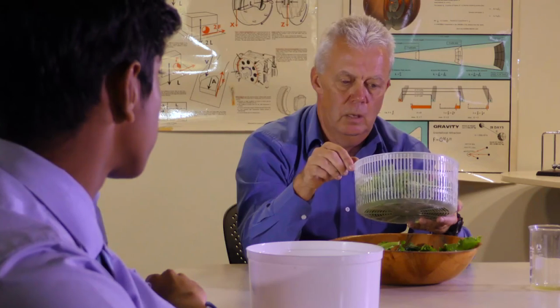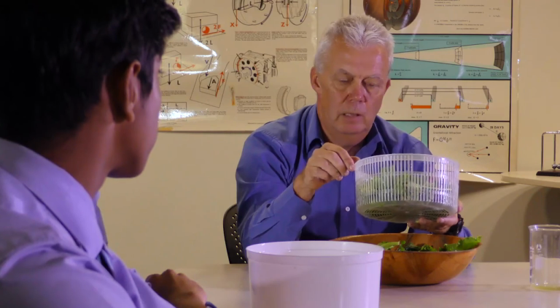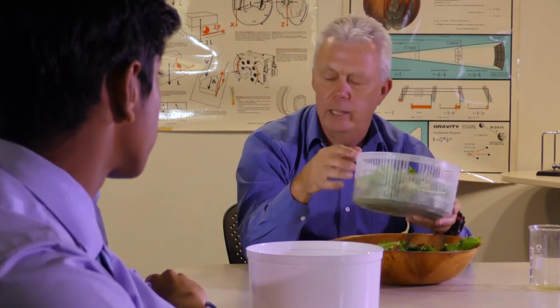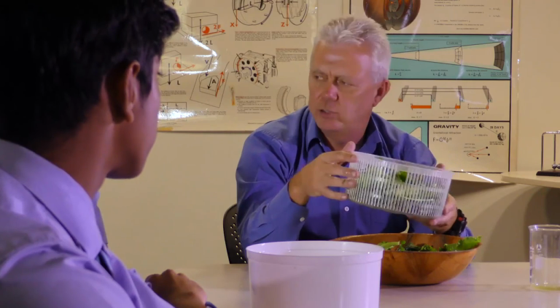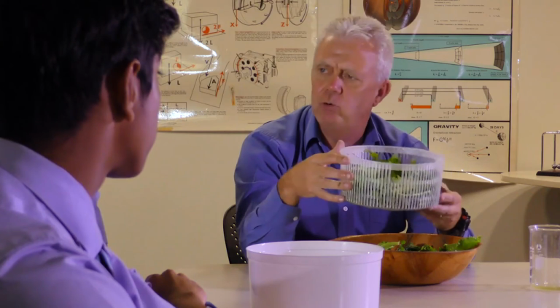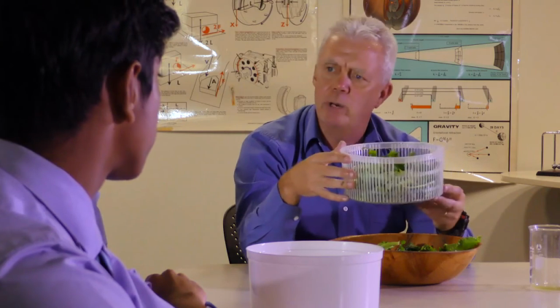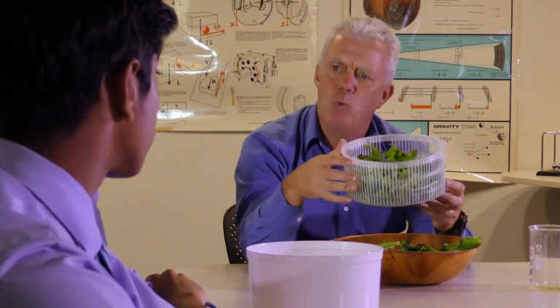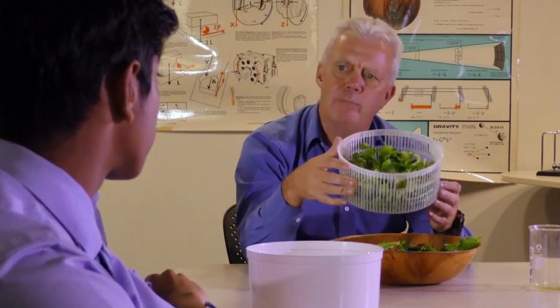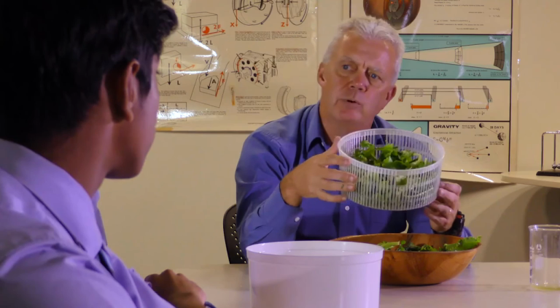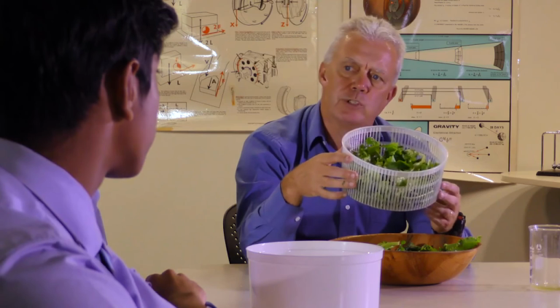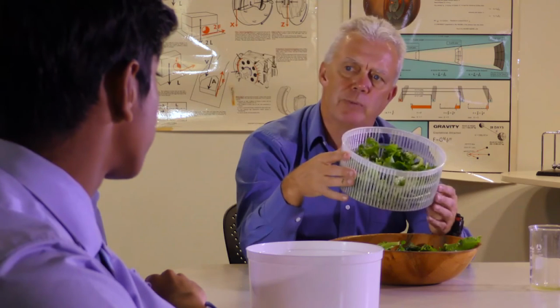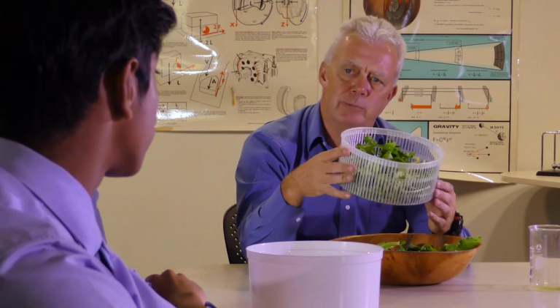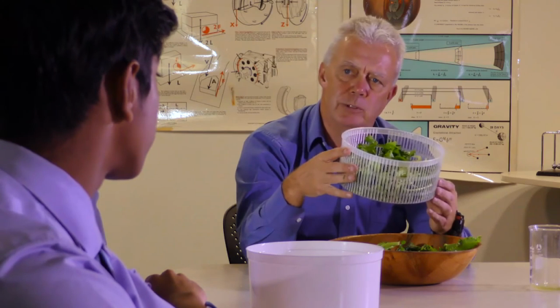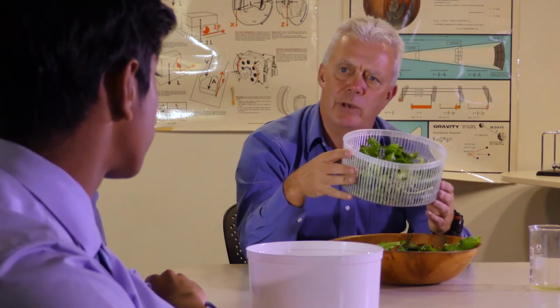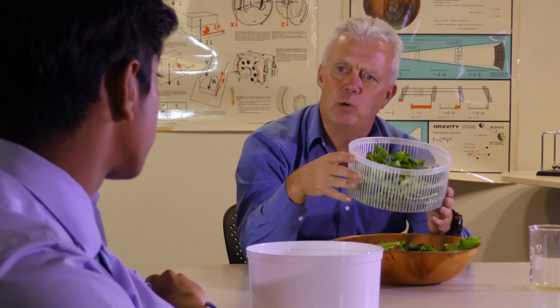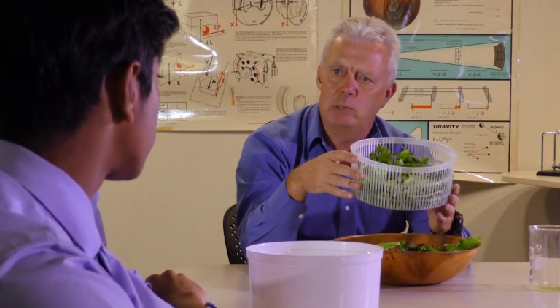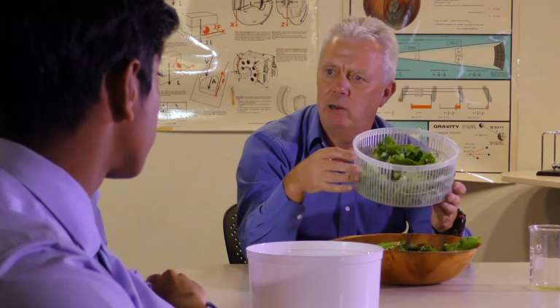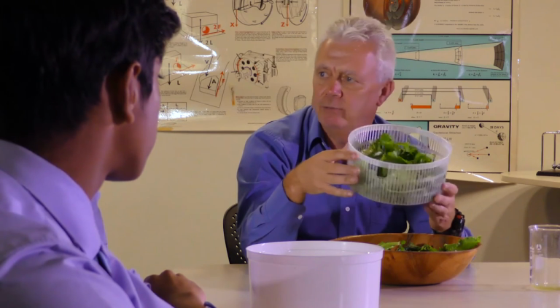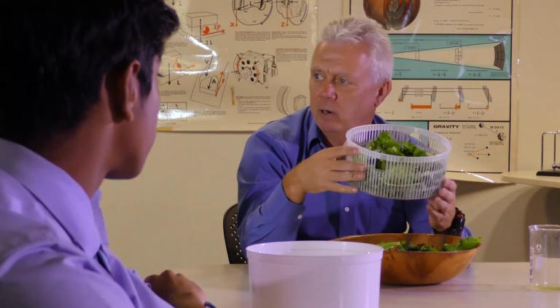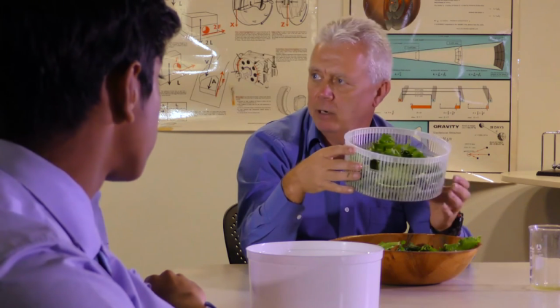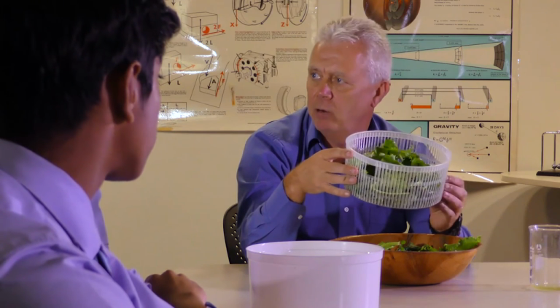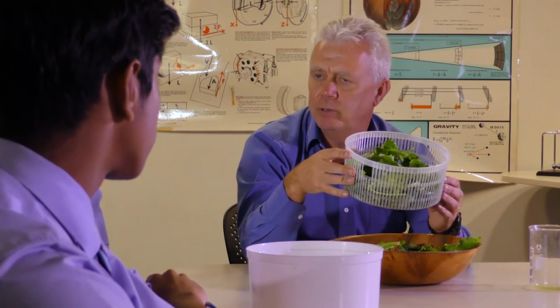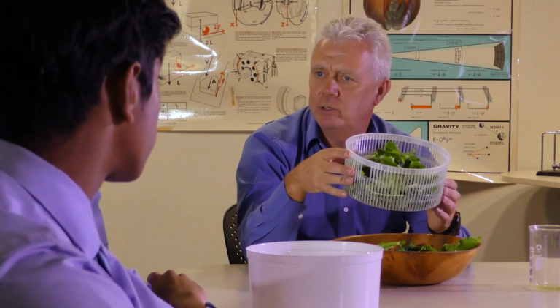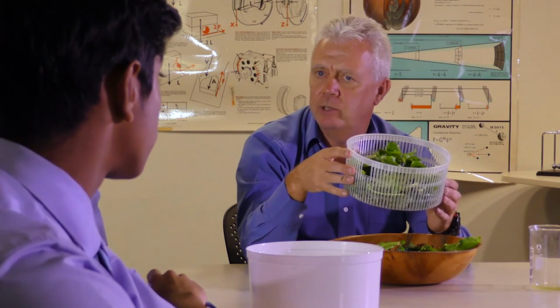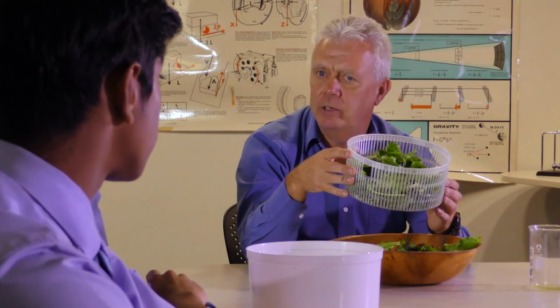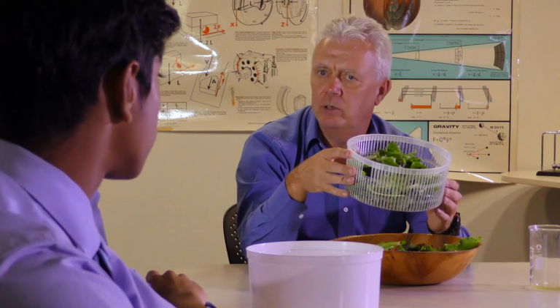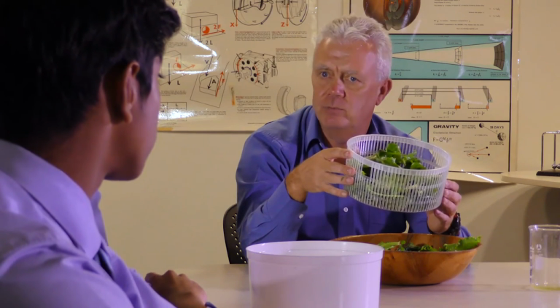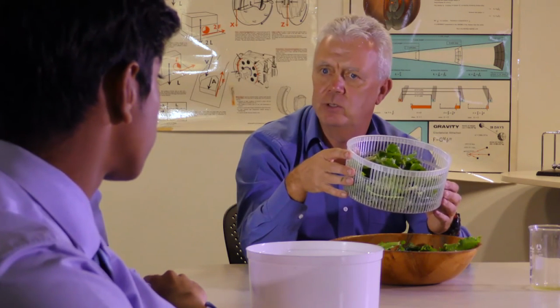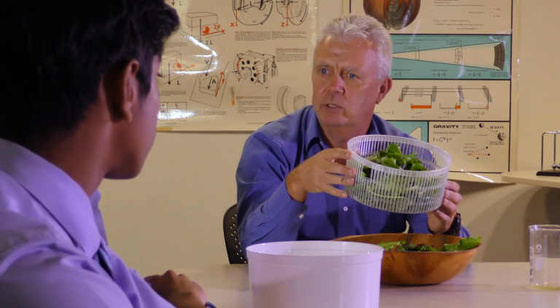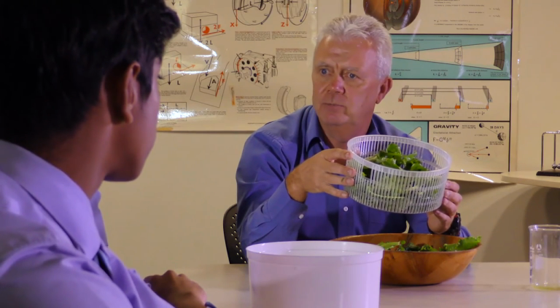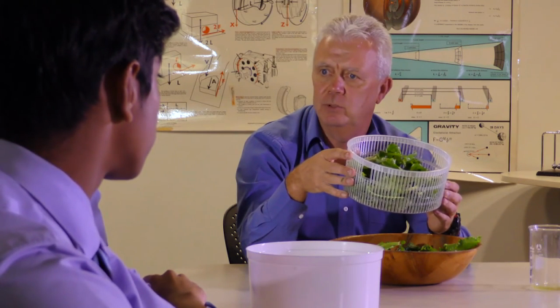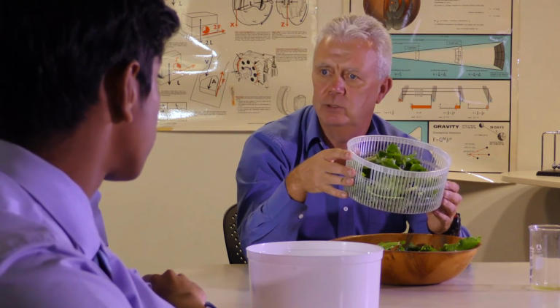Let's try one more experiment to help clarify our understanding of circular motion.